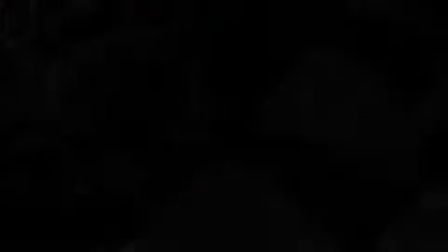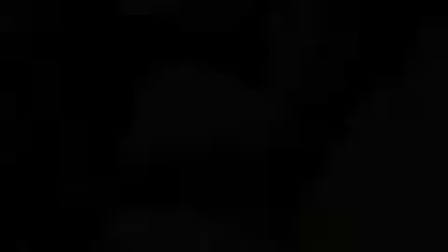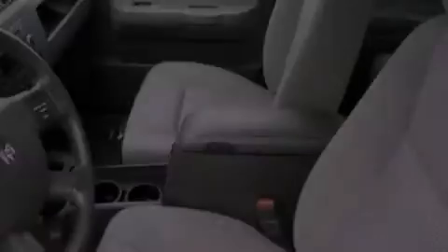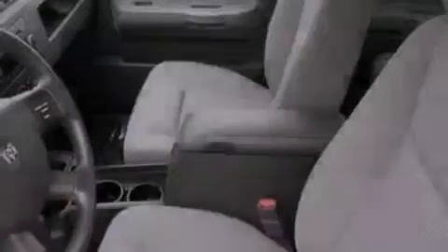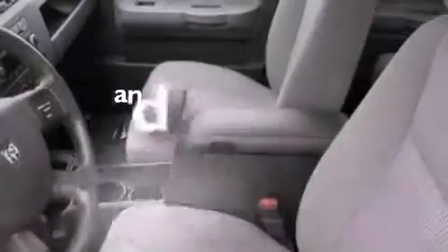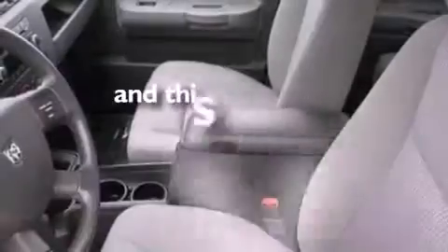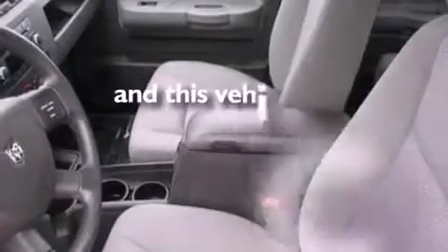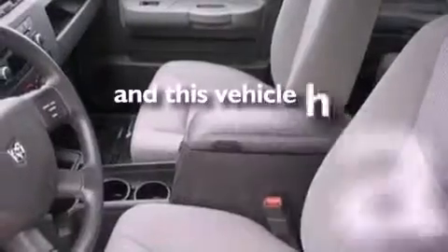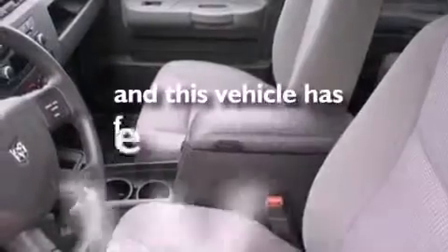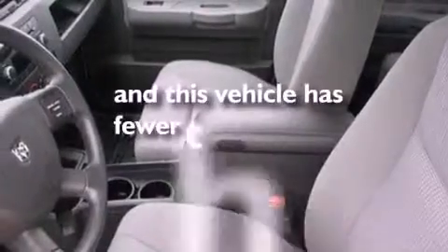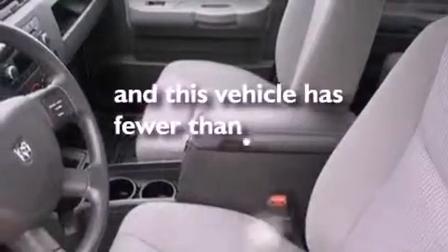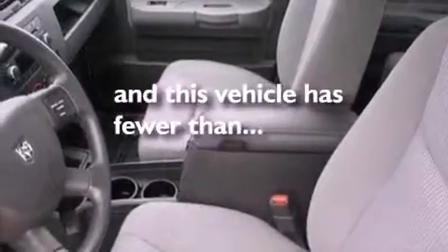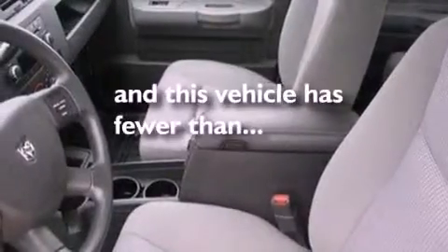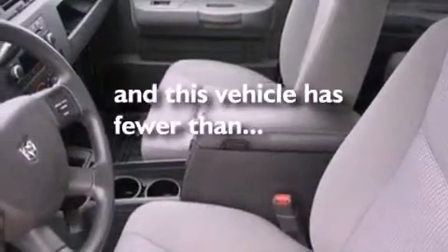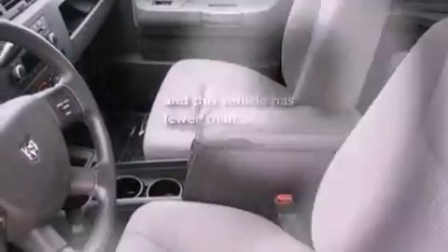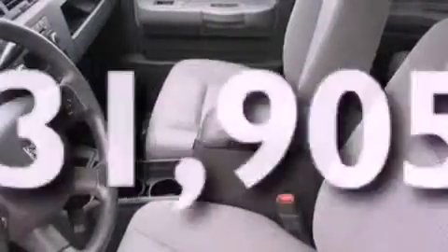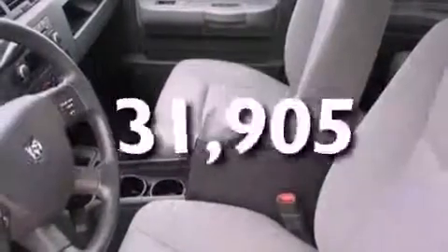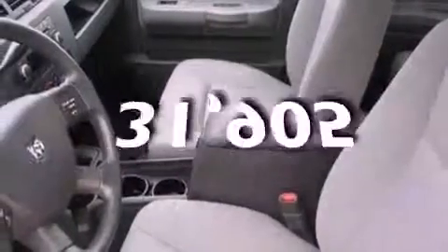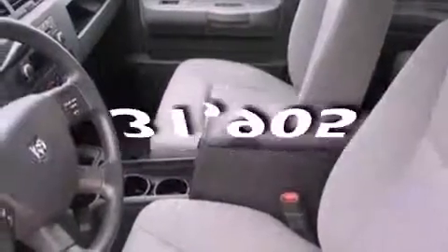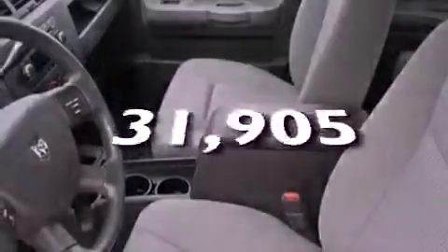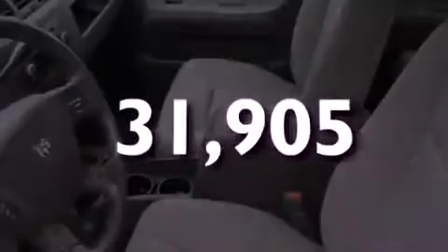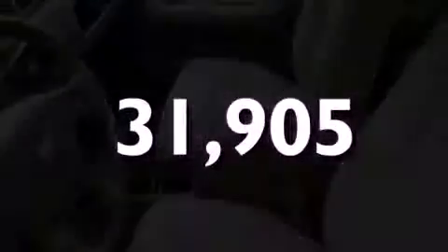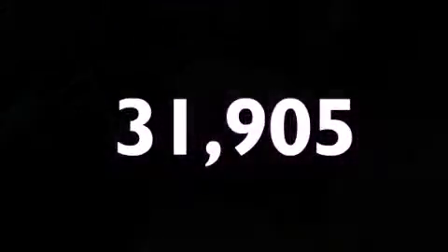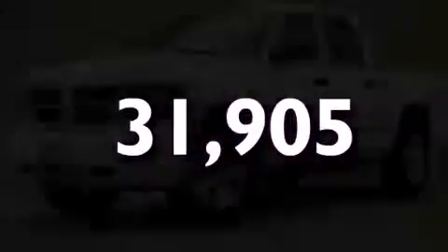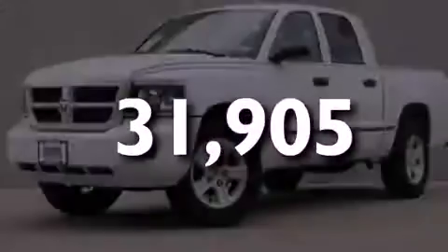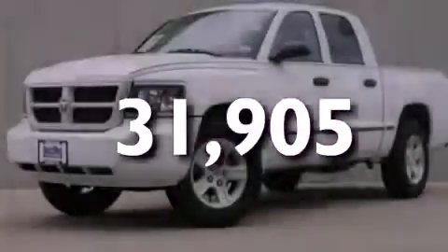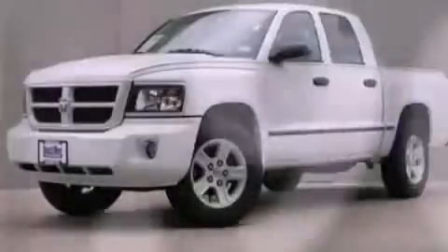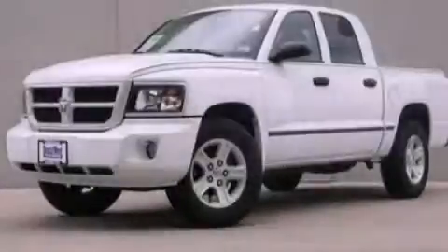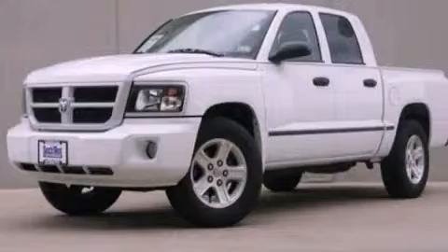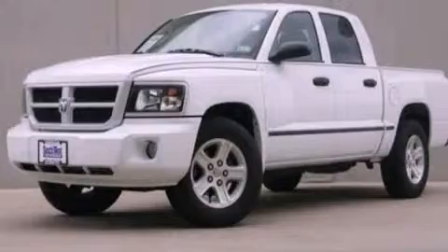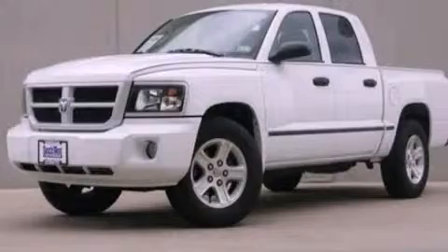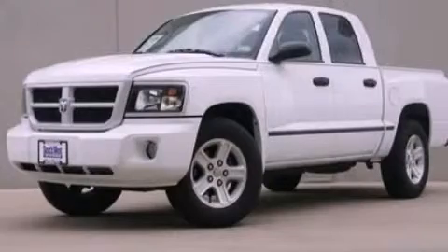This vehicle has fewer than 32,000 miles on the odometer. Contact us today to arrange your test drive.